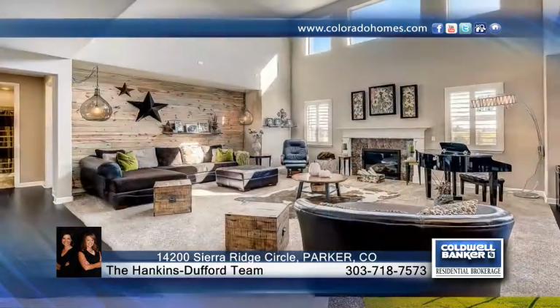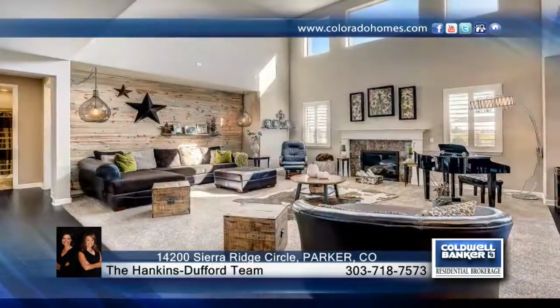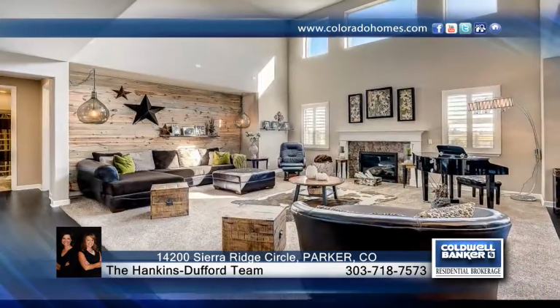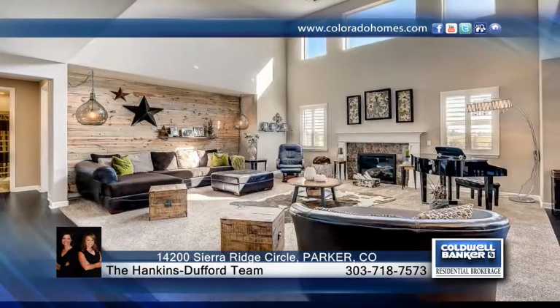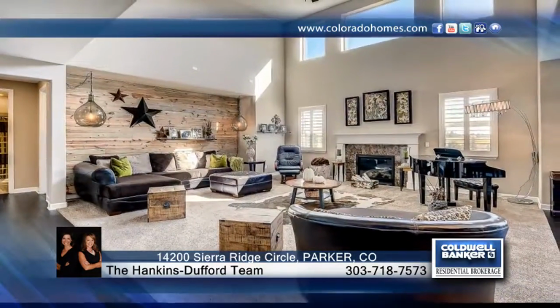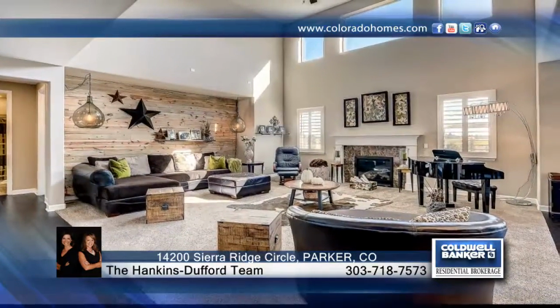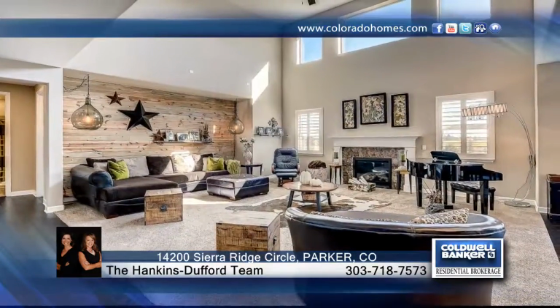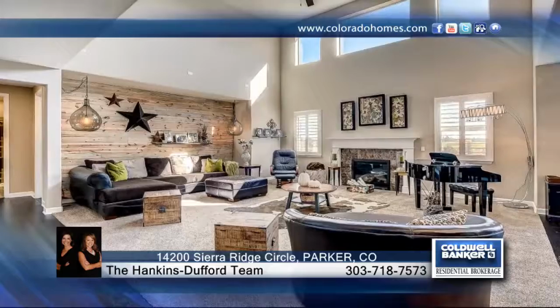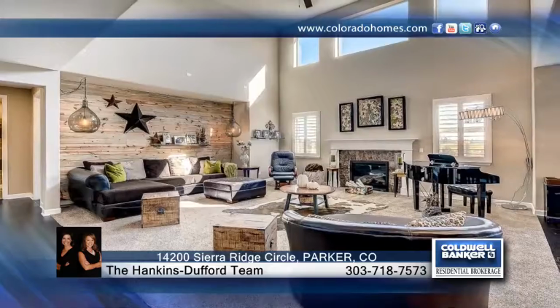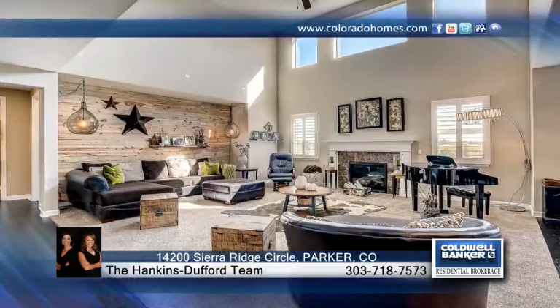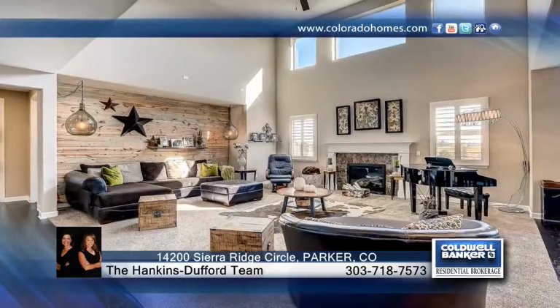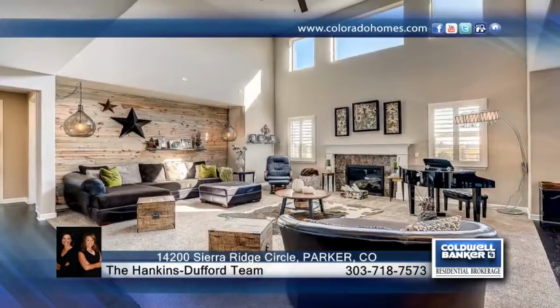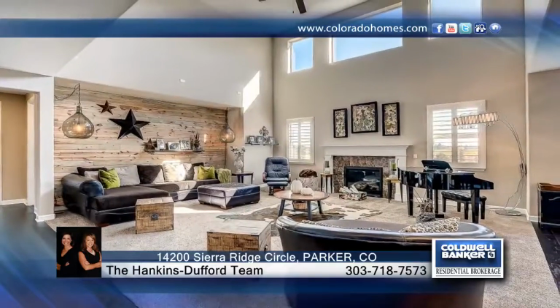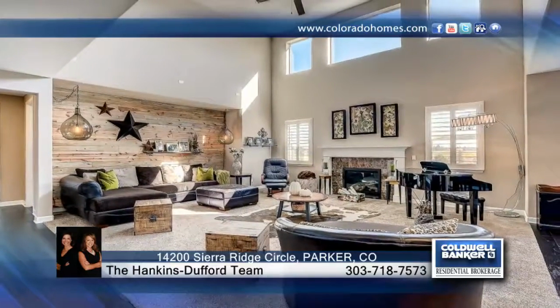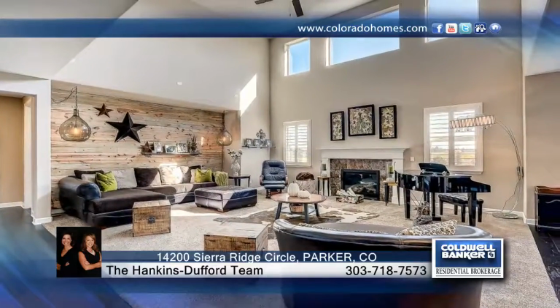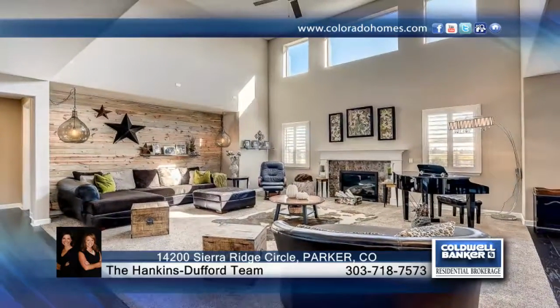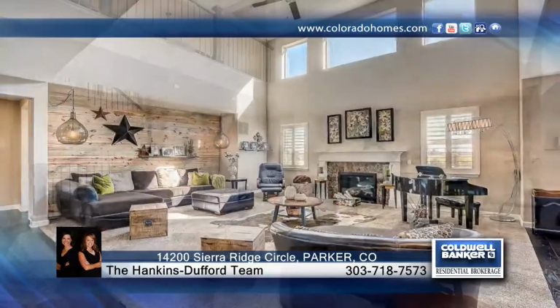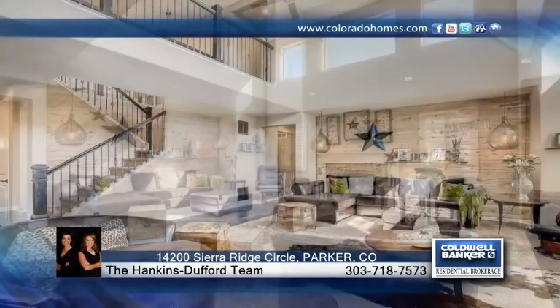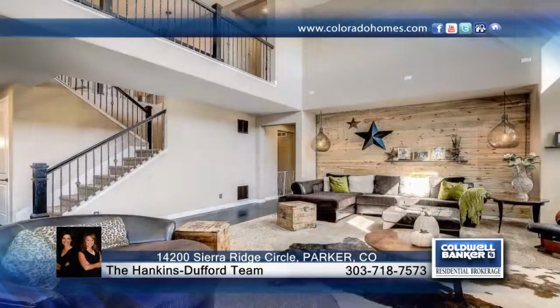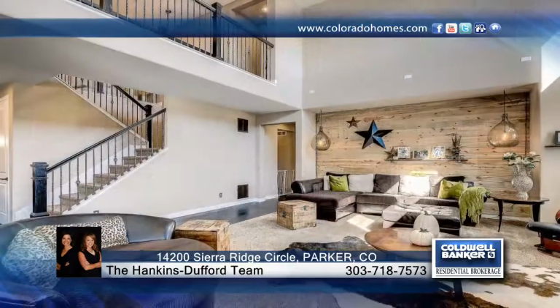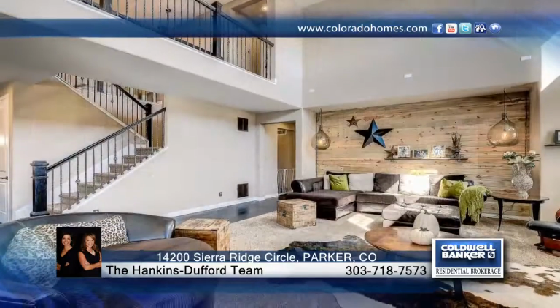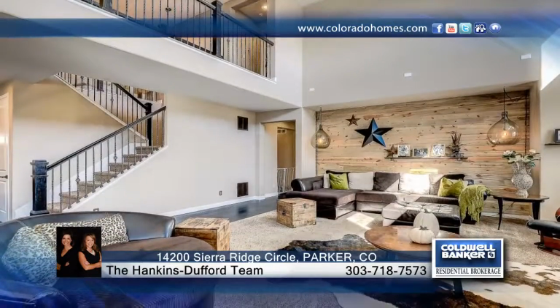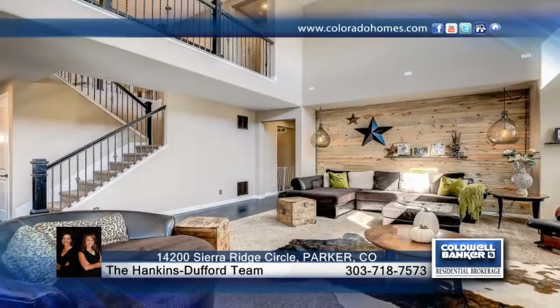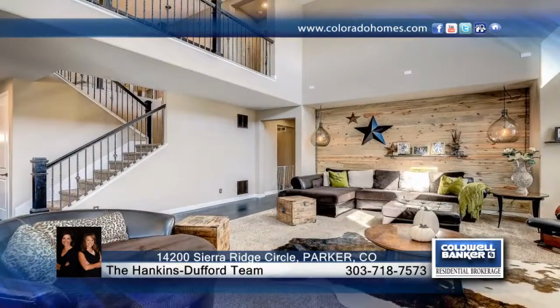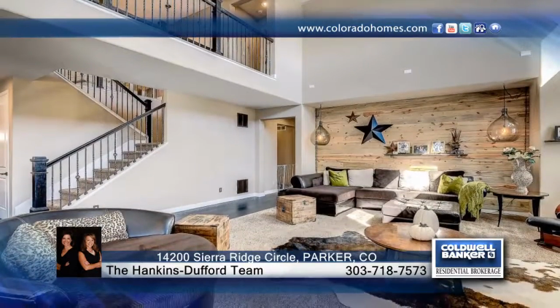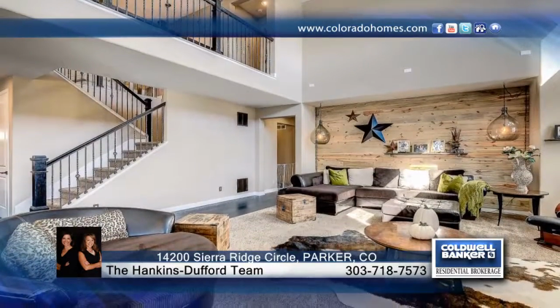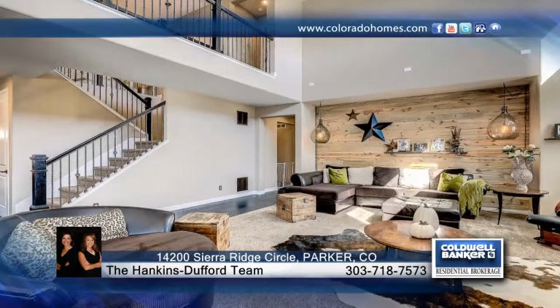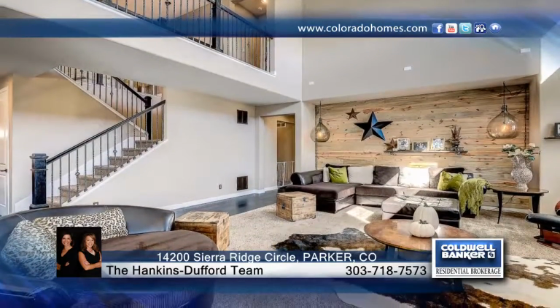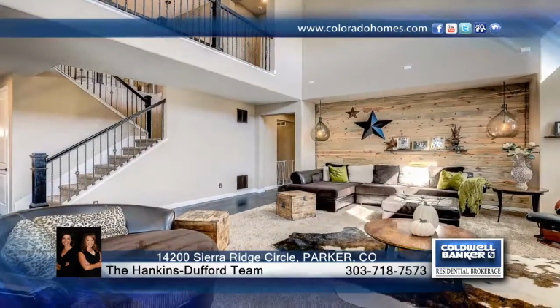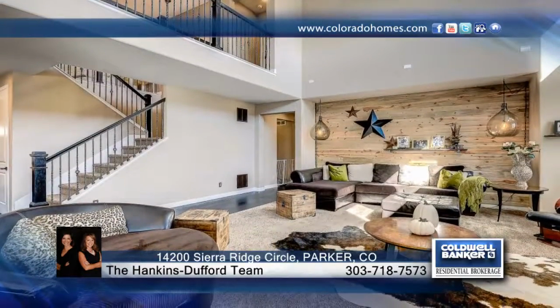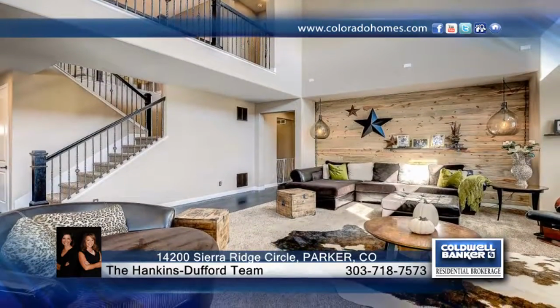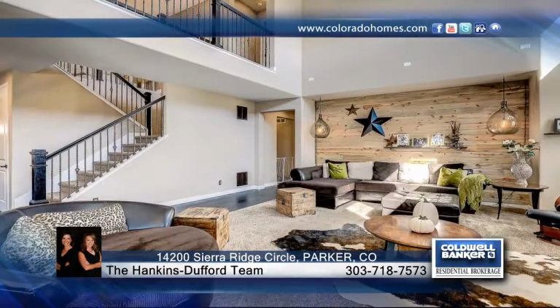Location, location, location! This gorgeous home in Meridian Village is a five-bedroom, six-bathroom perfection.